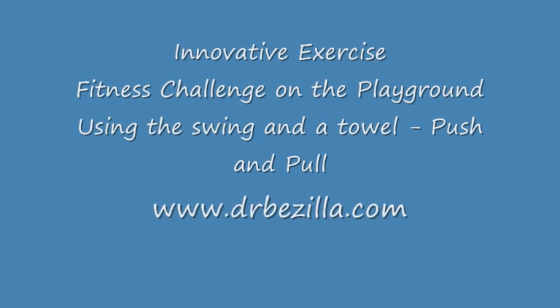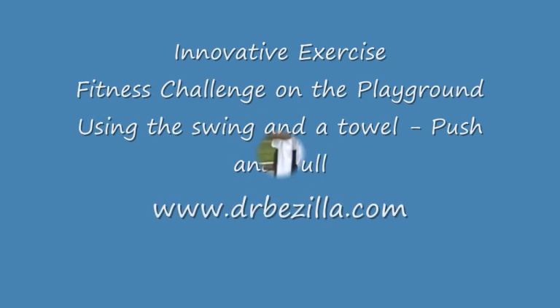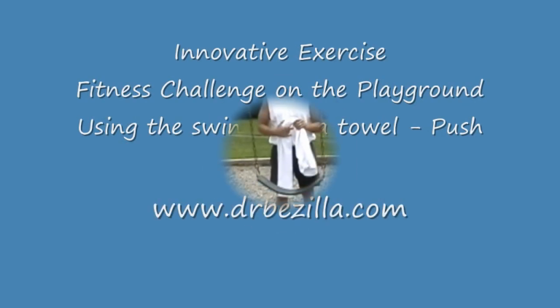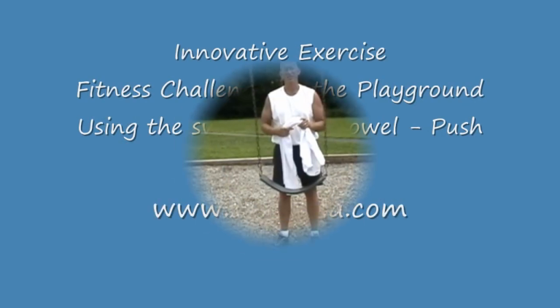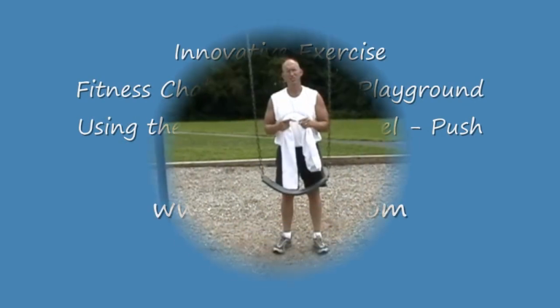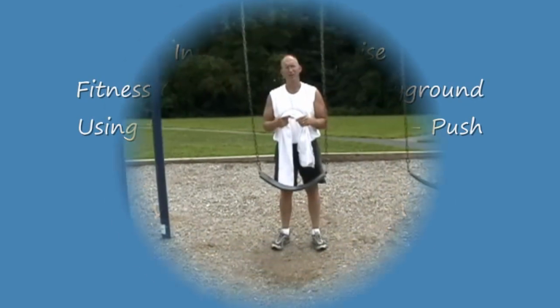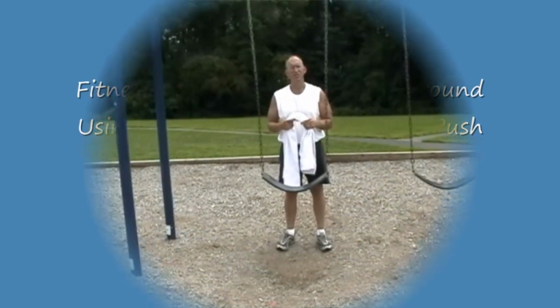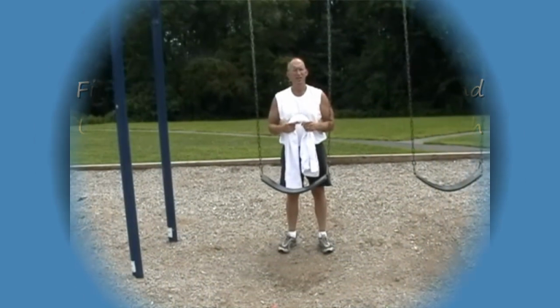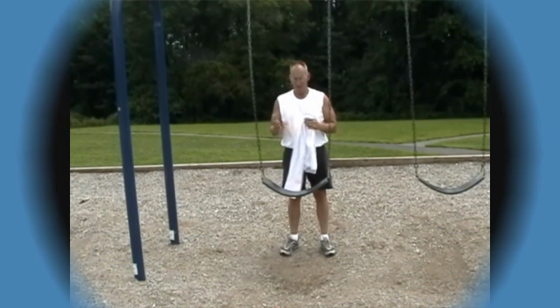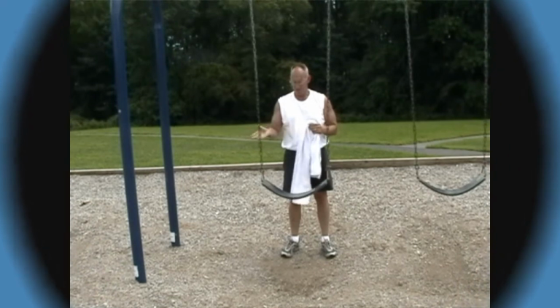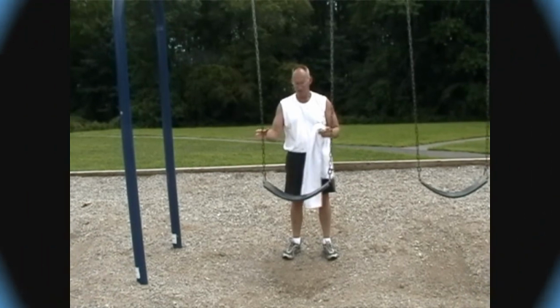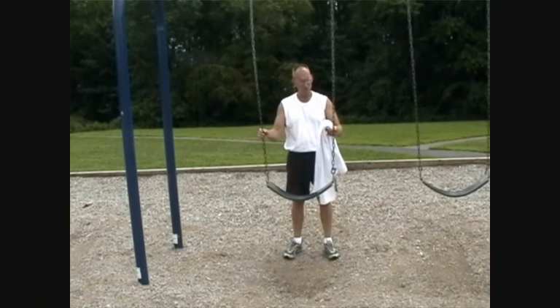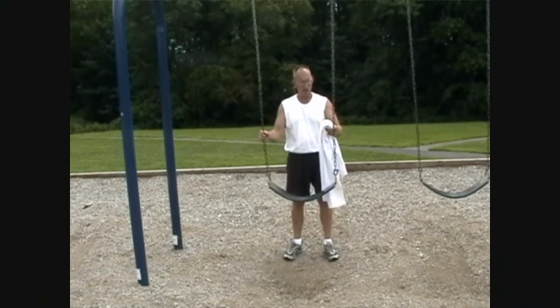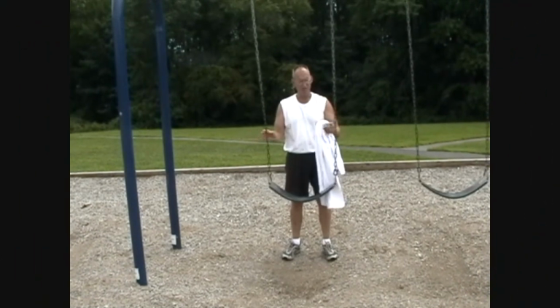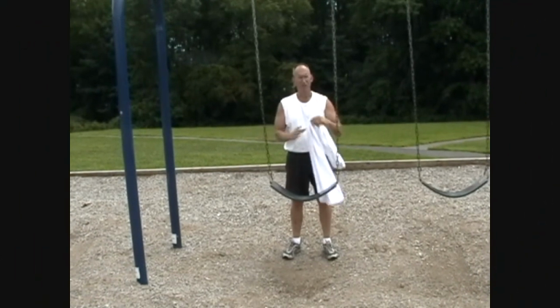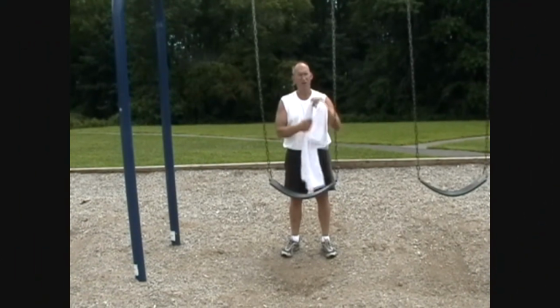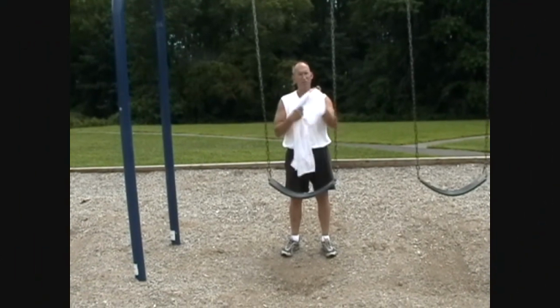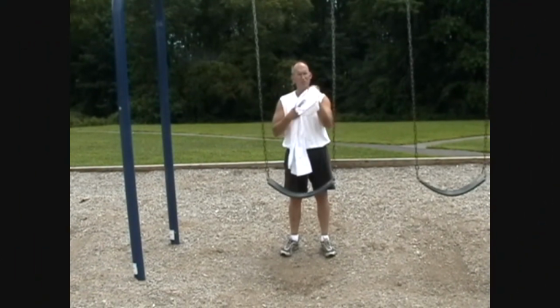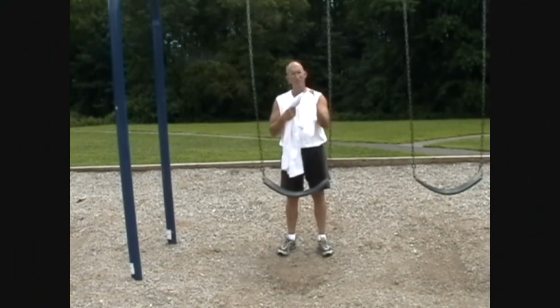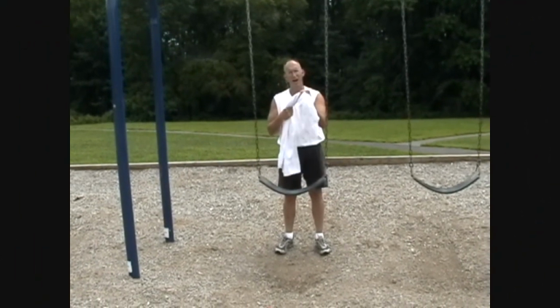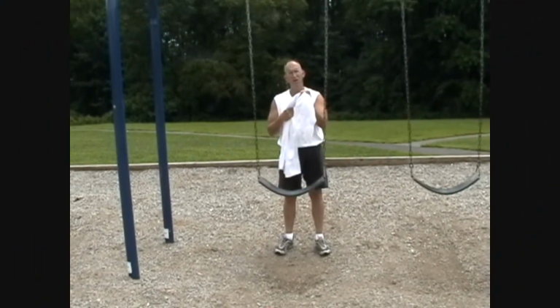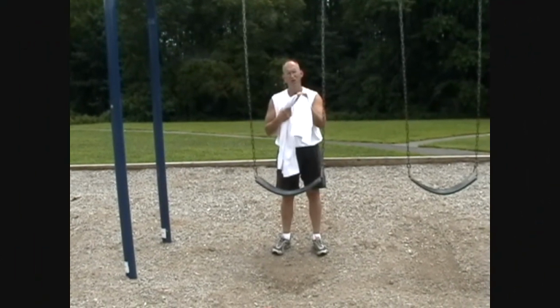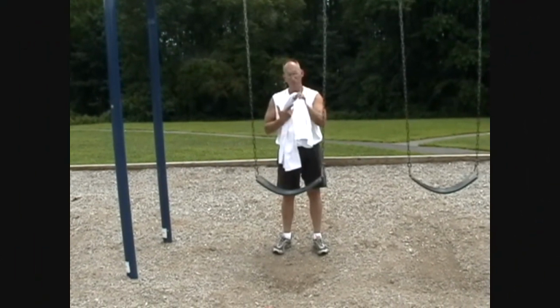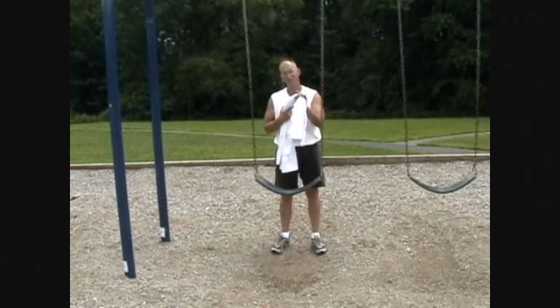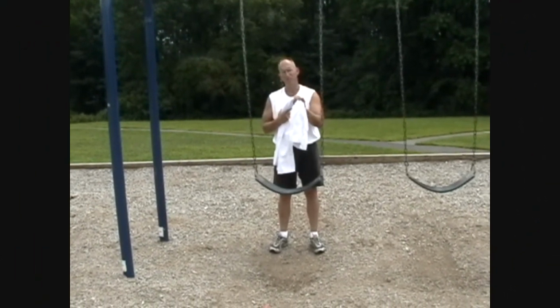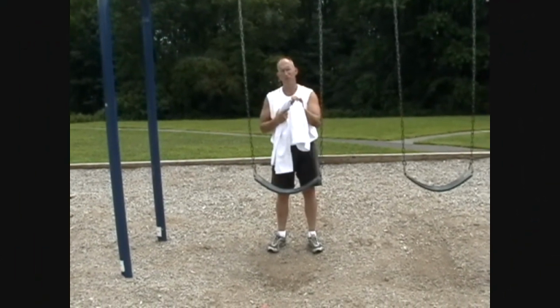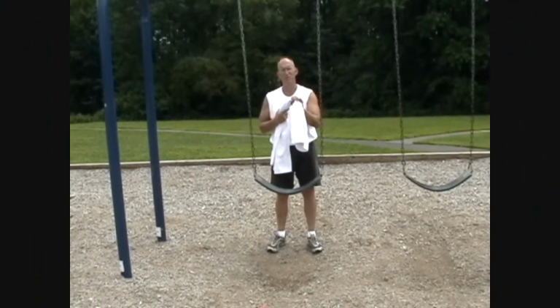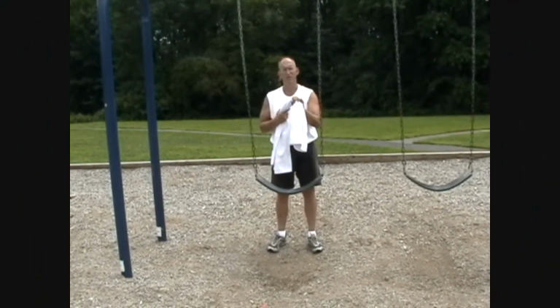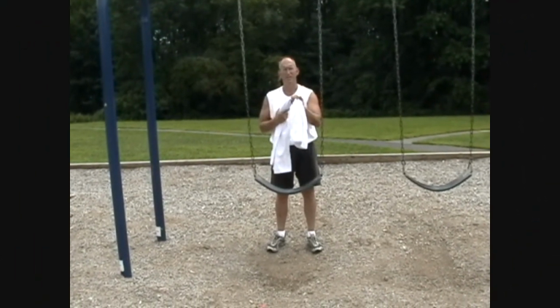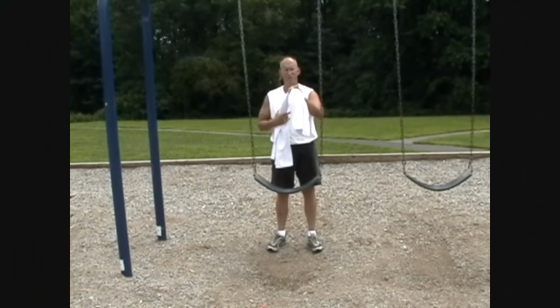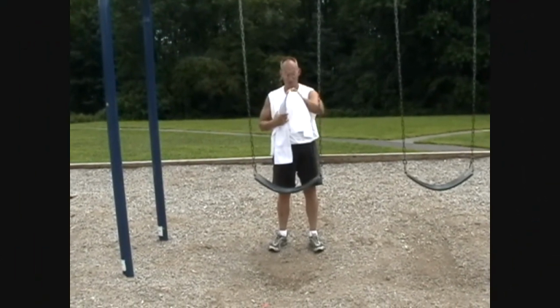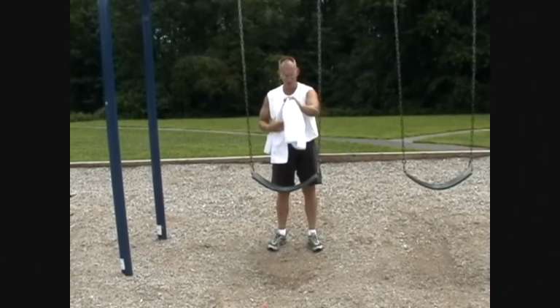If this fitness challenge uses a swing, you can also use a towel, which makes it a little bit easier to do.